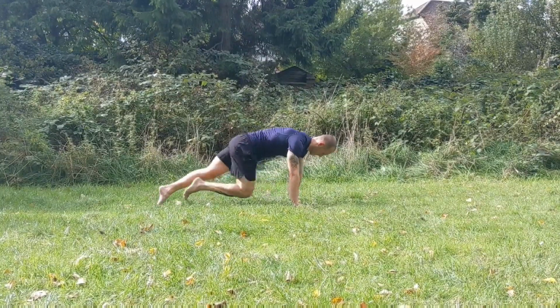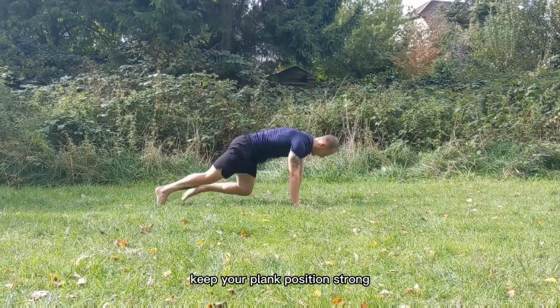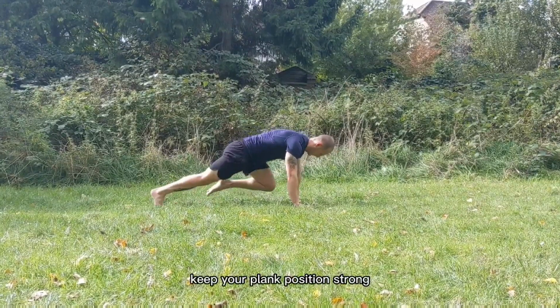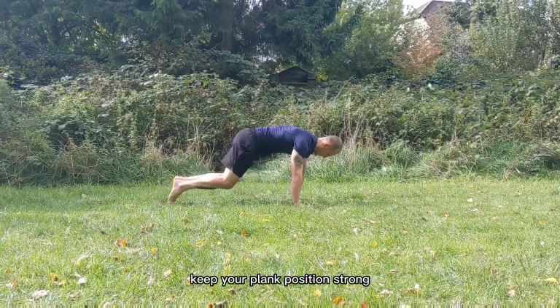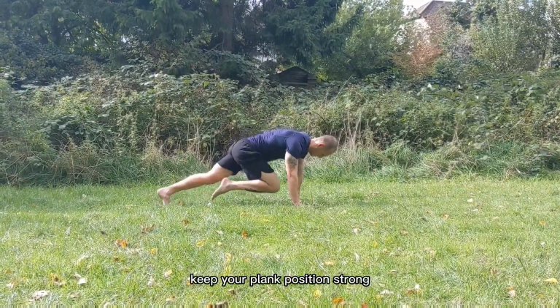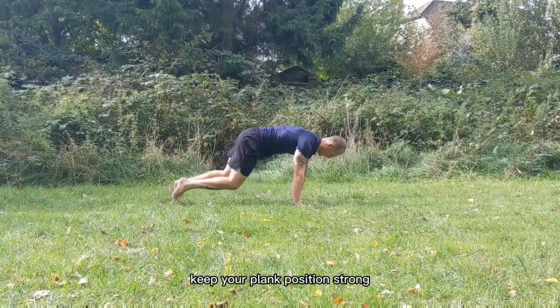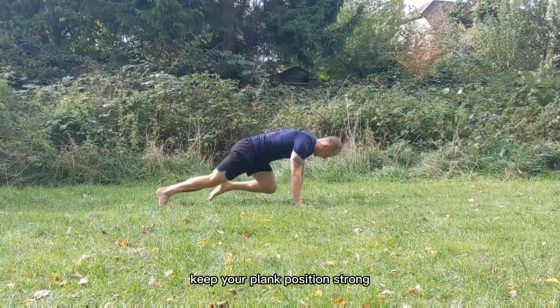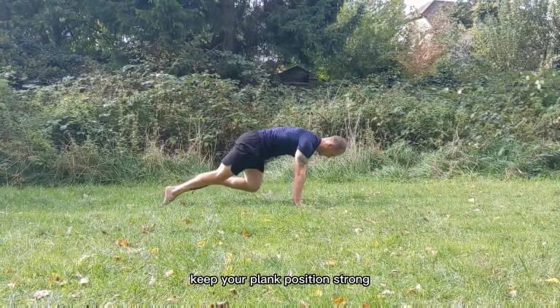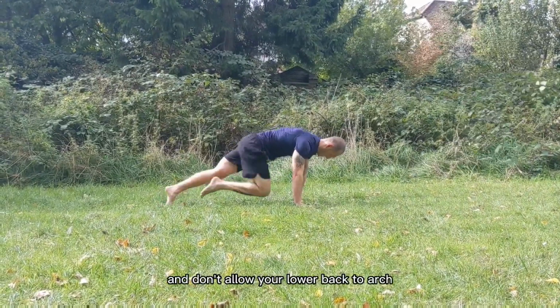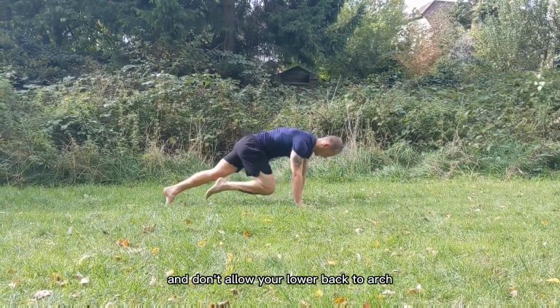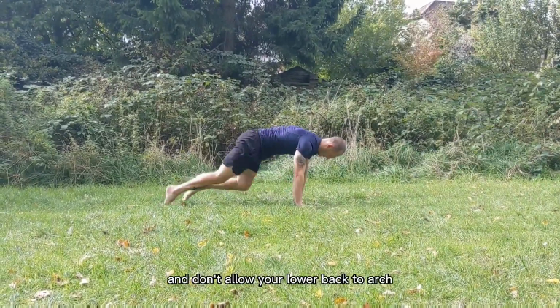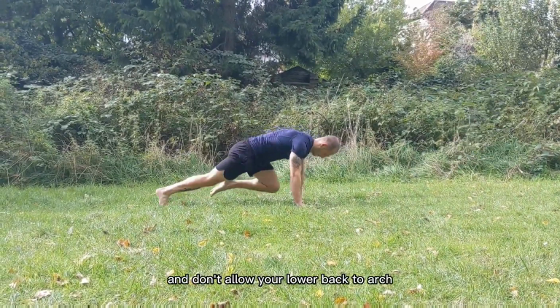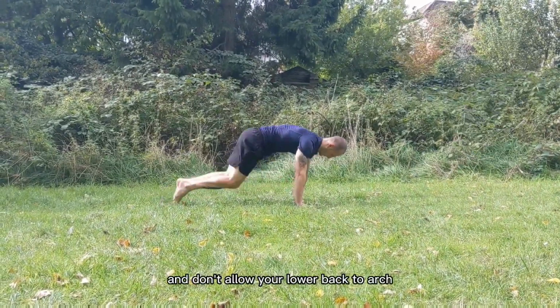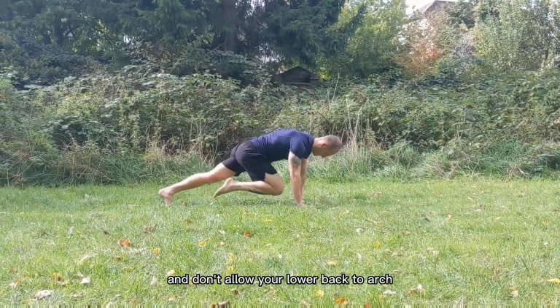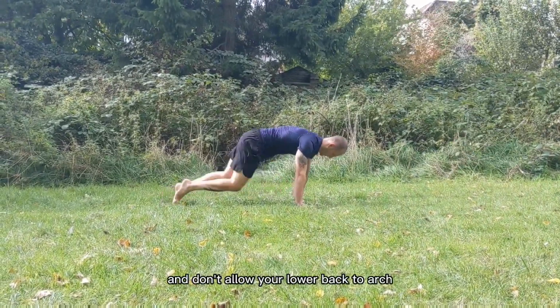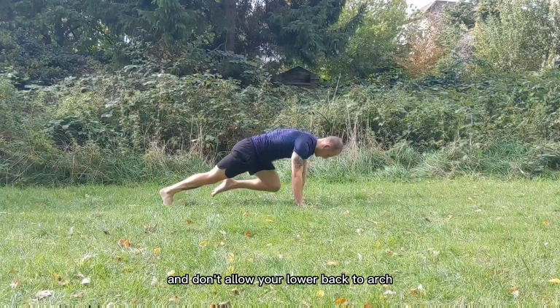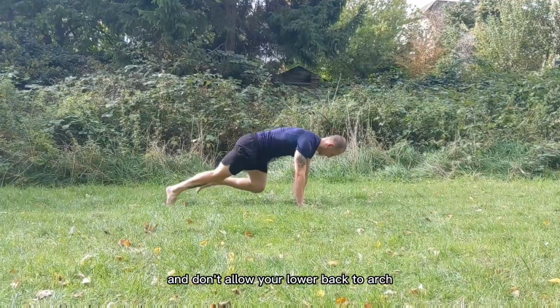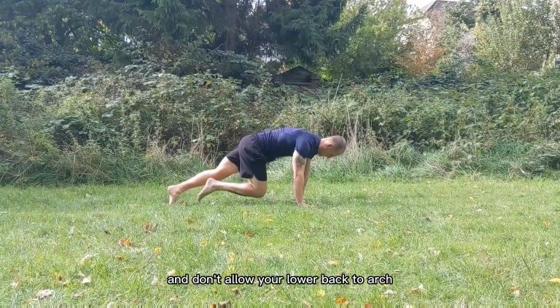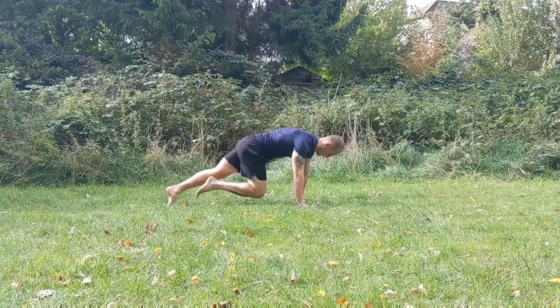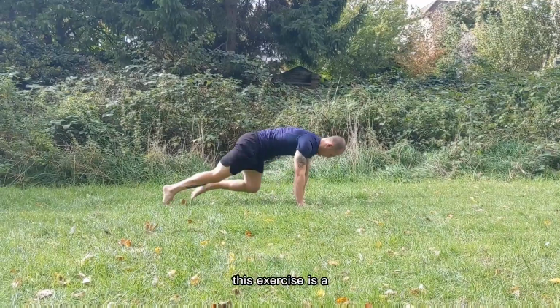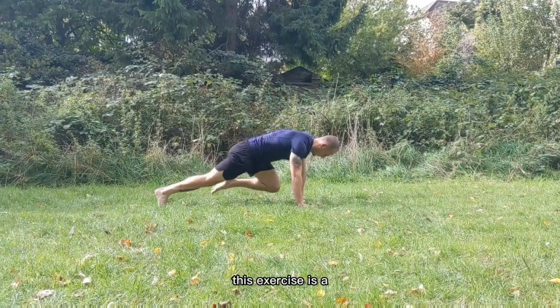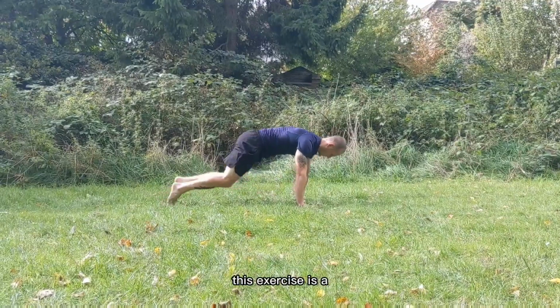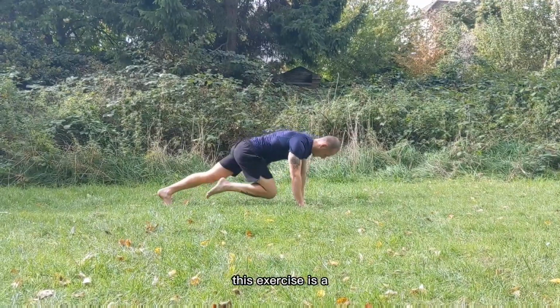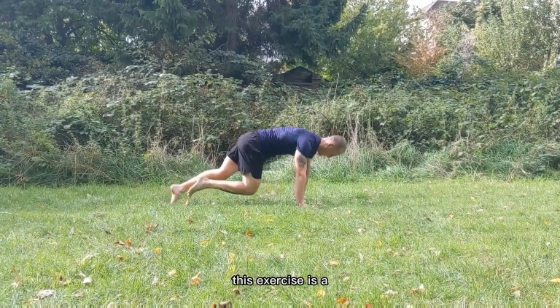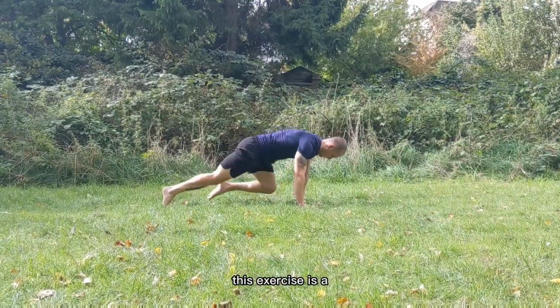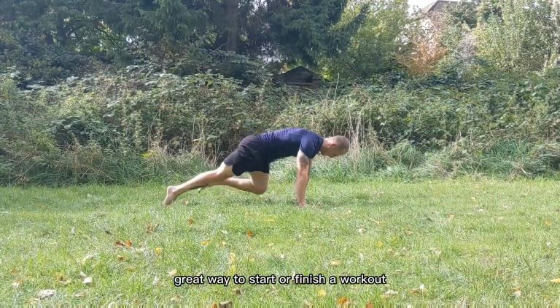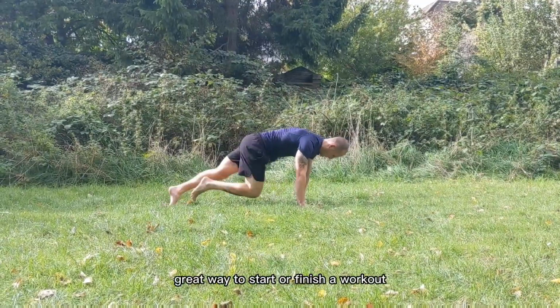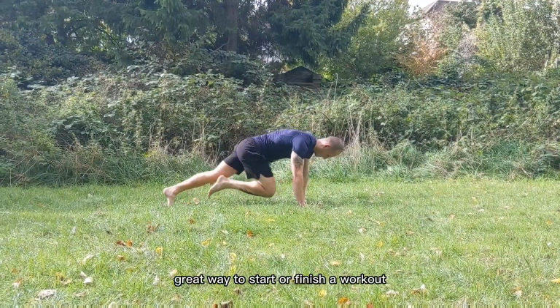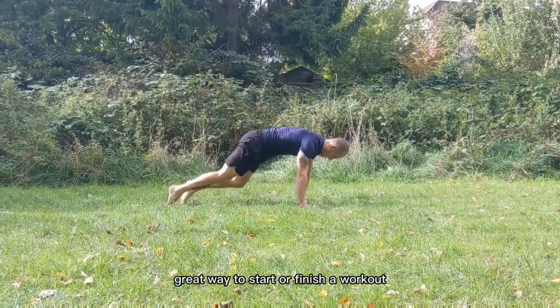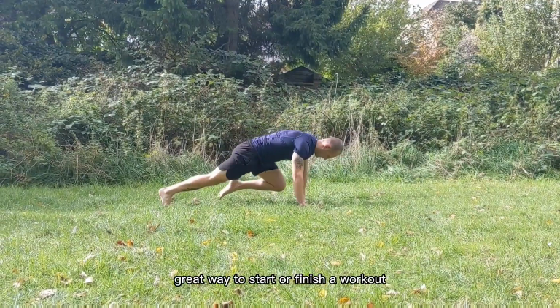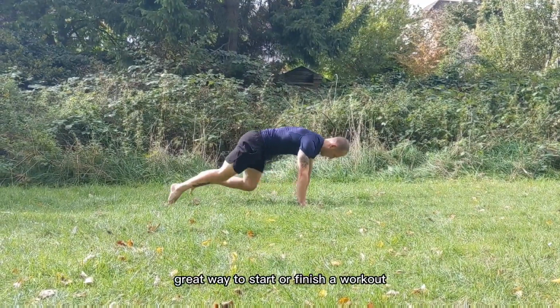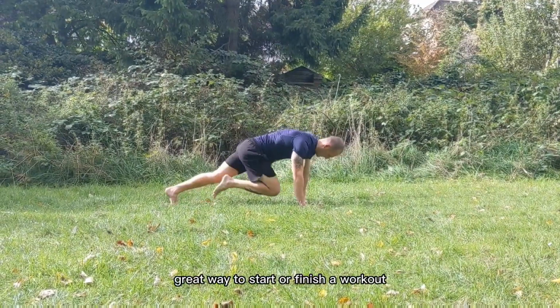Keep your plank position strong and don't allow your lower back to arch. This exercise is a great way to start or finish a workout.